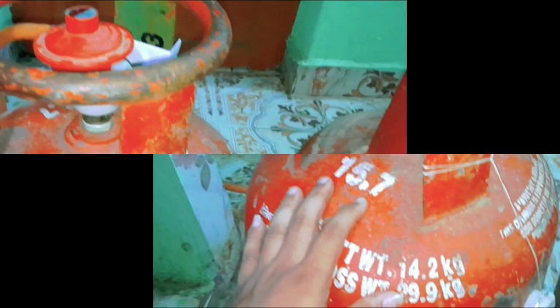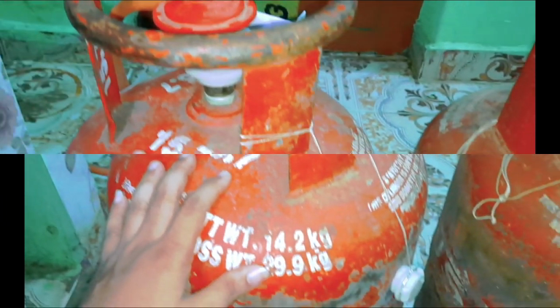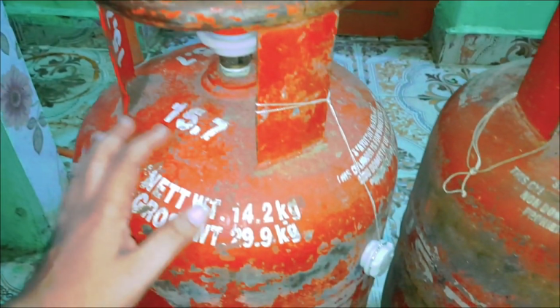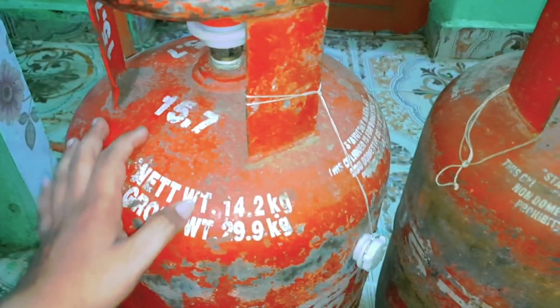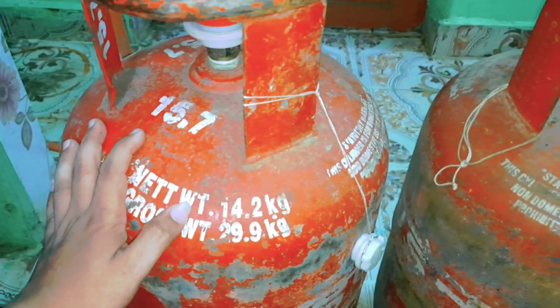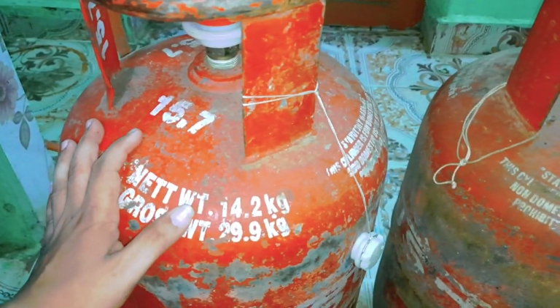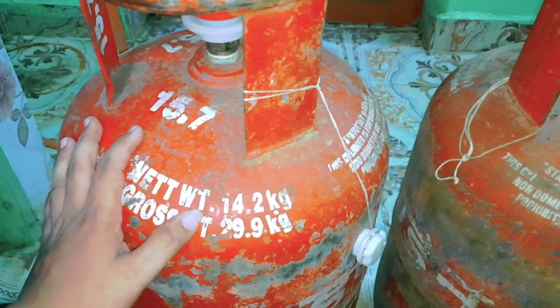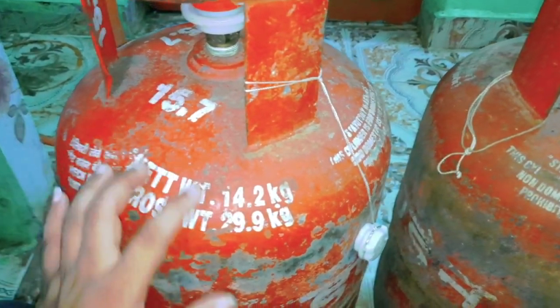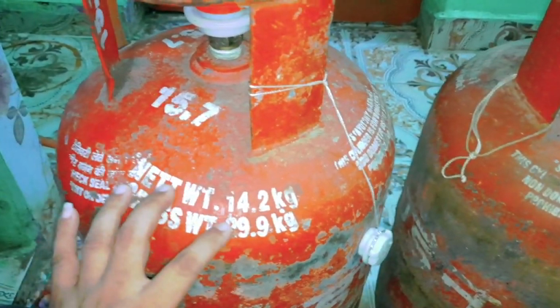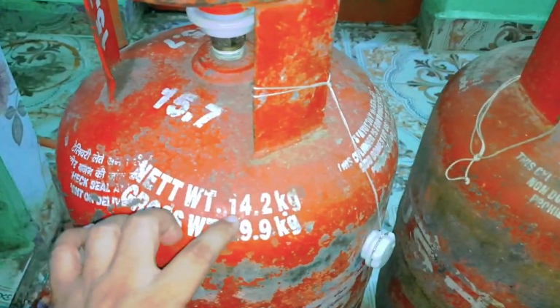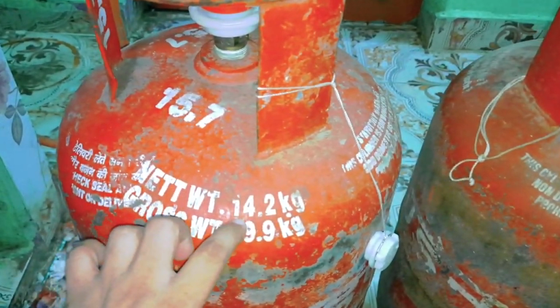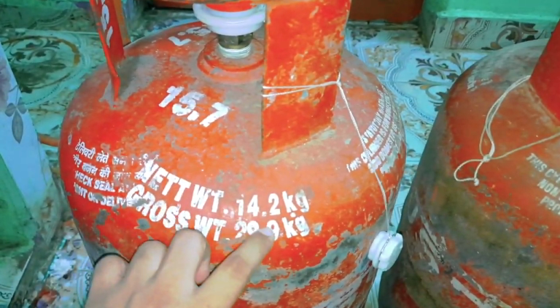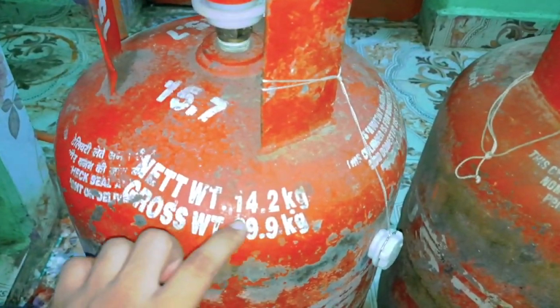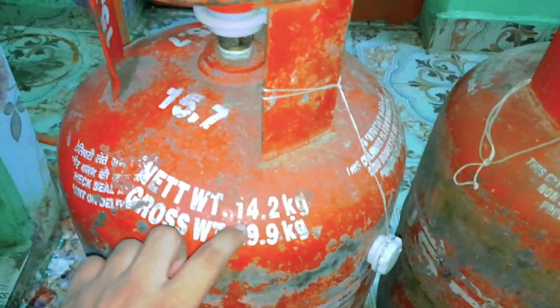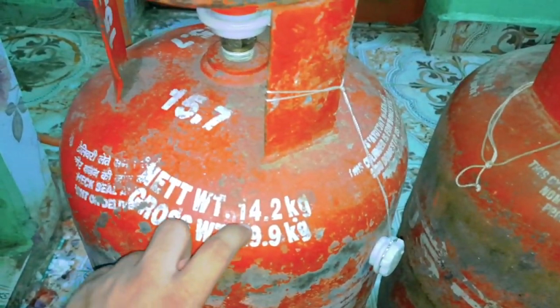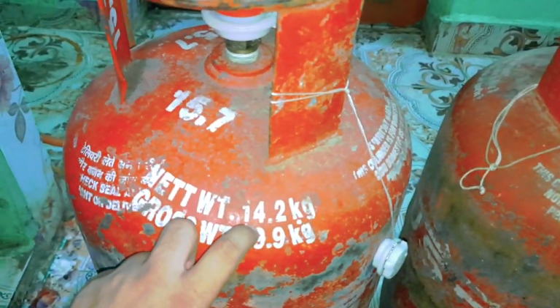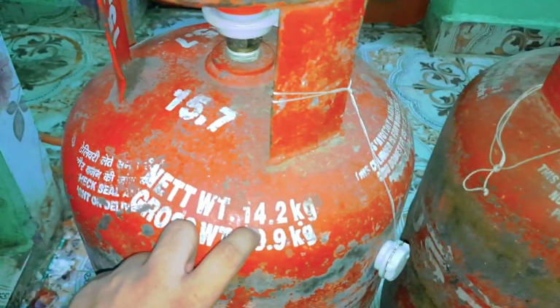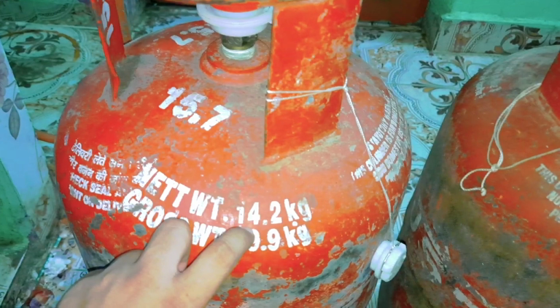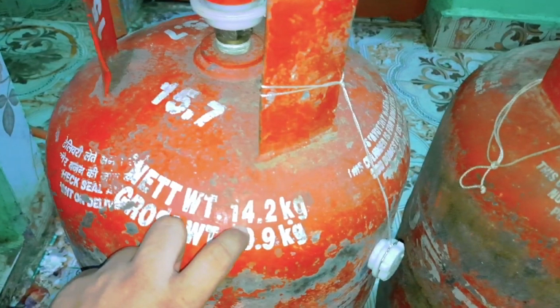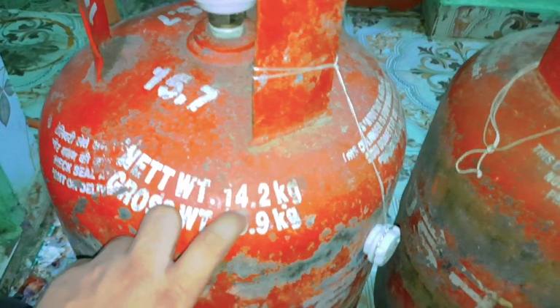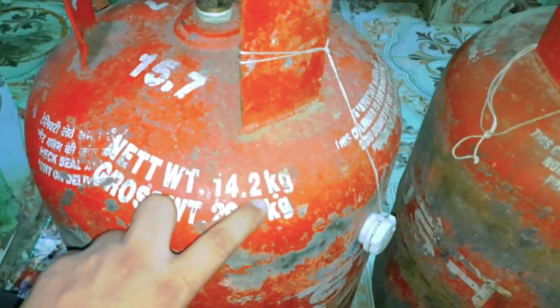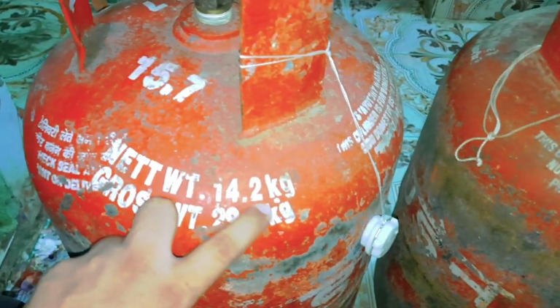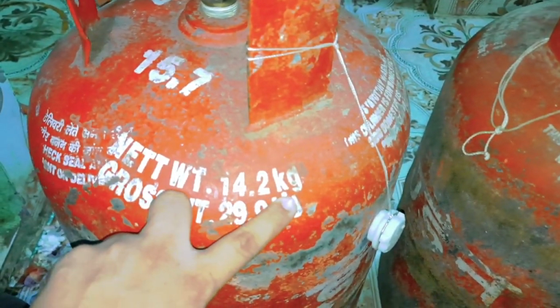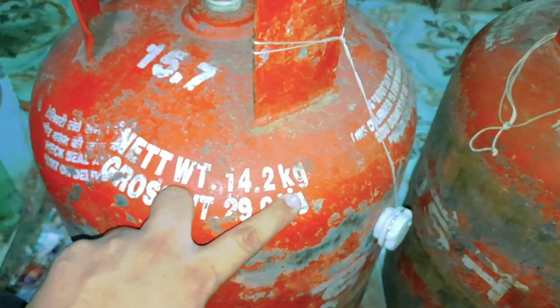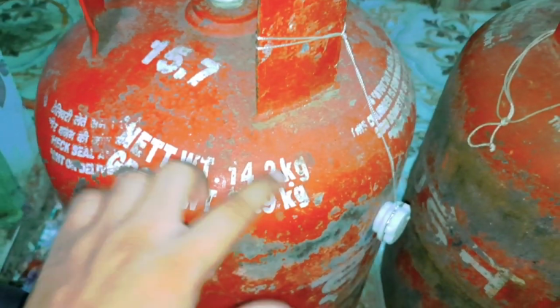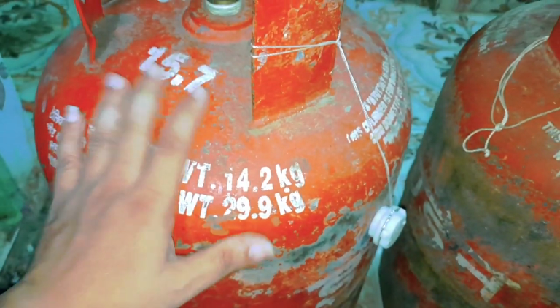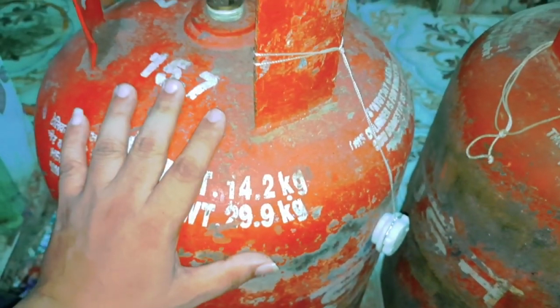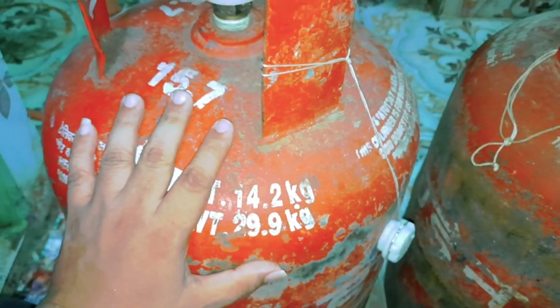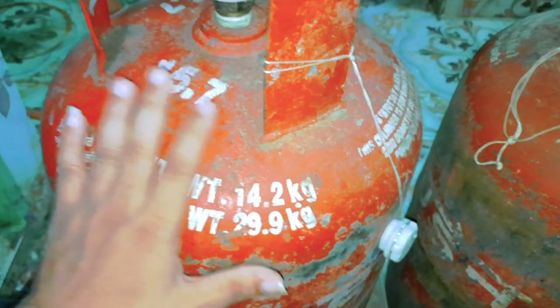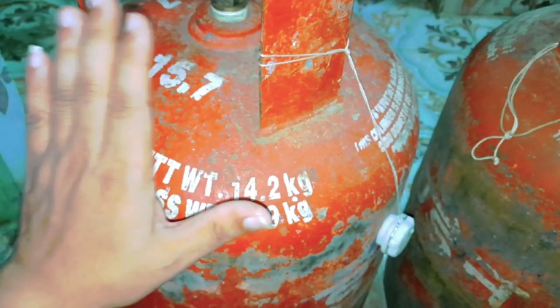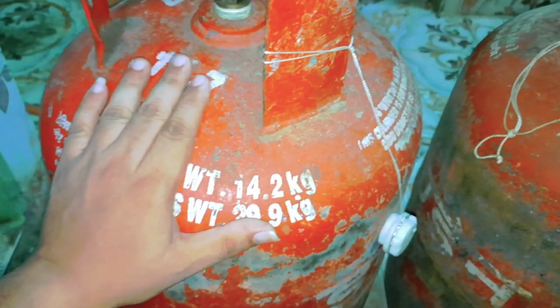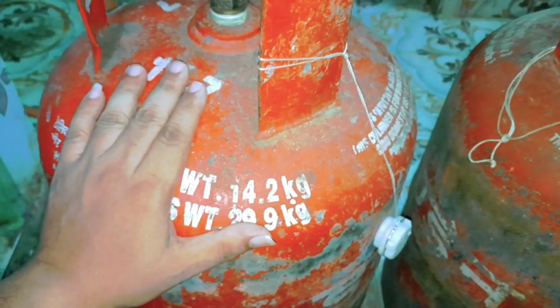We will tell you how to get gas in this case. We will get gas in 14.5 kg.